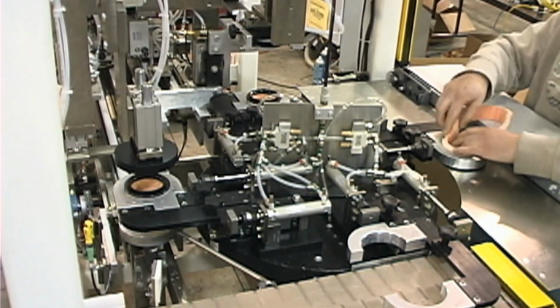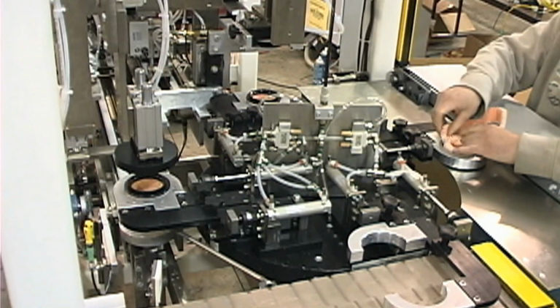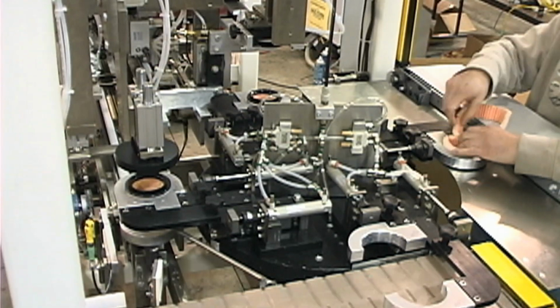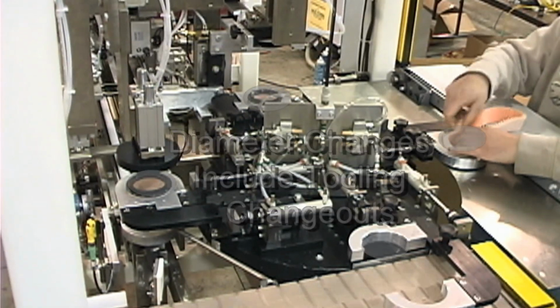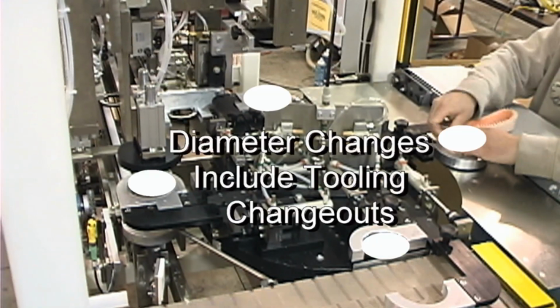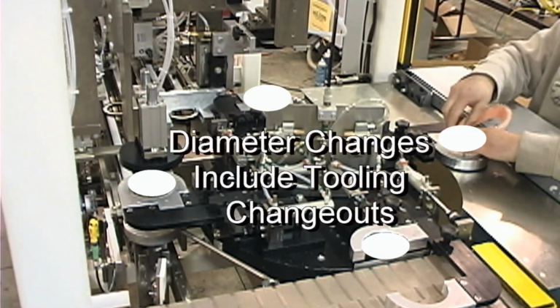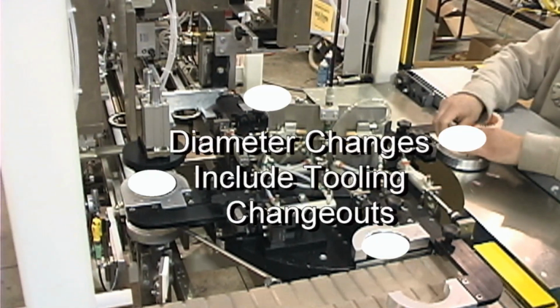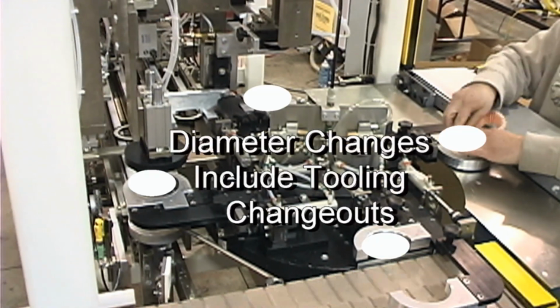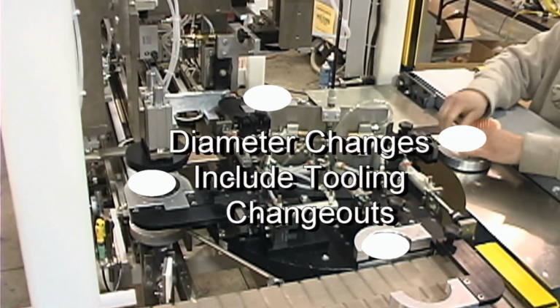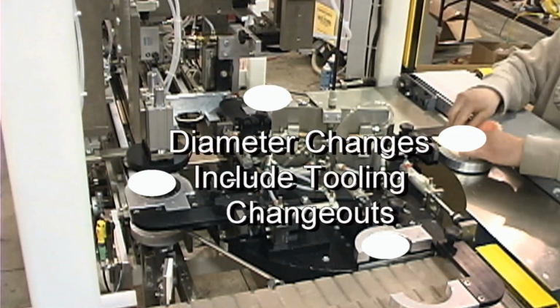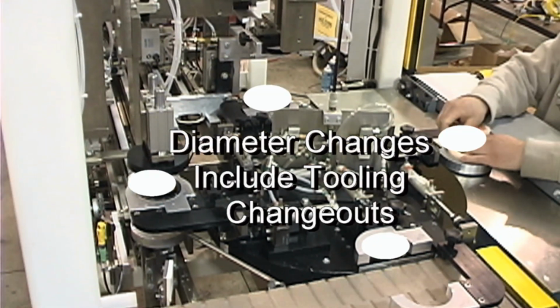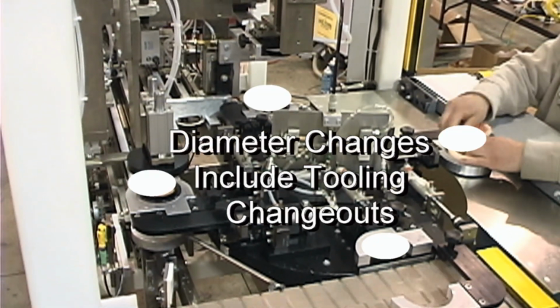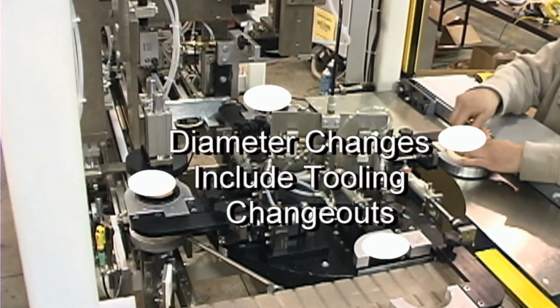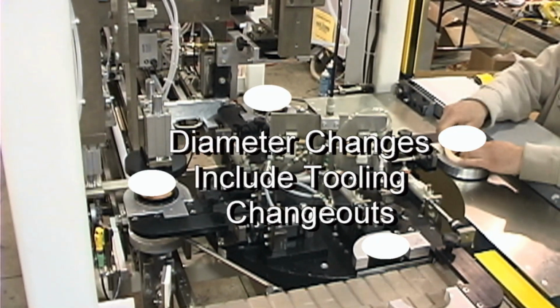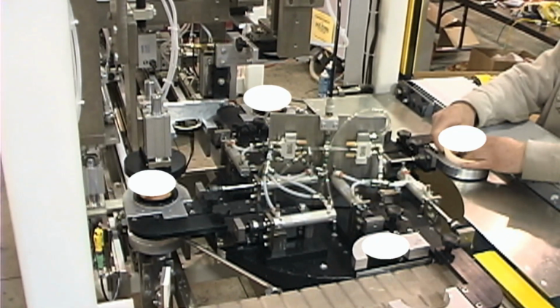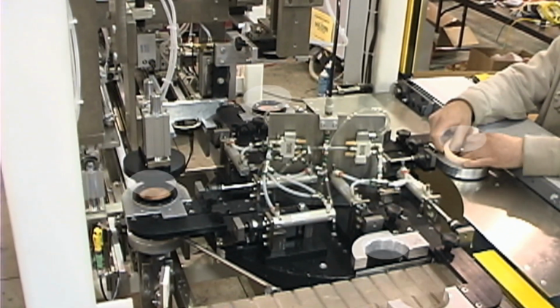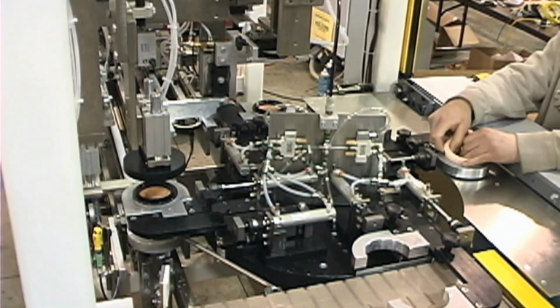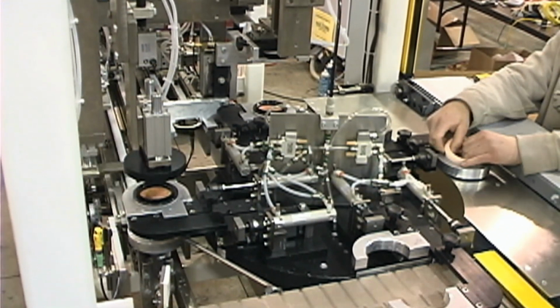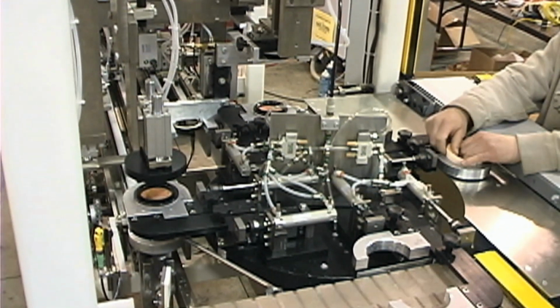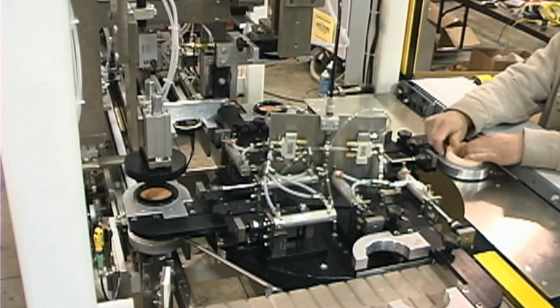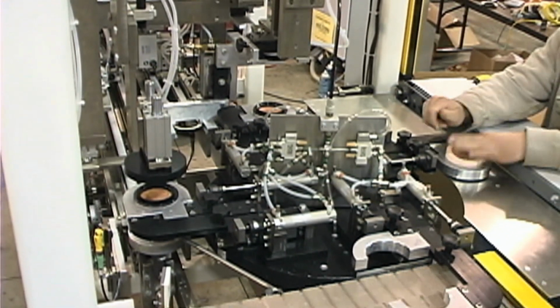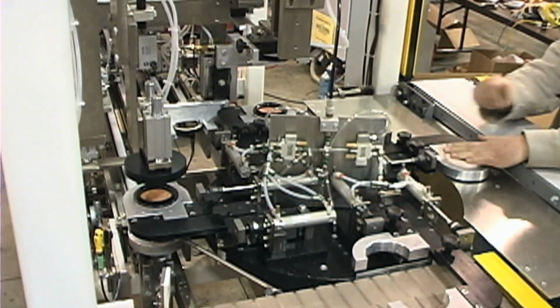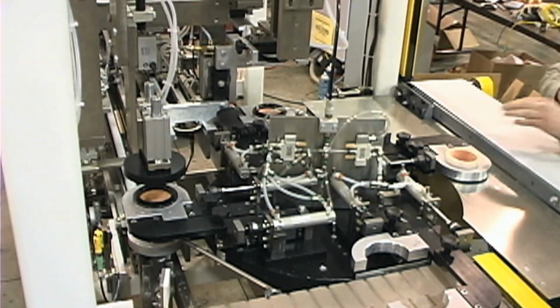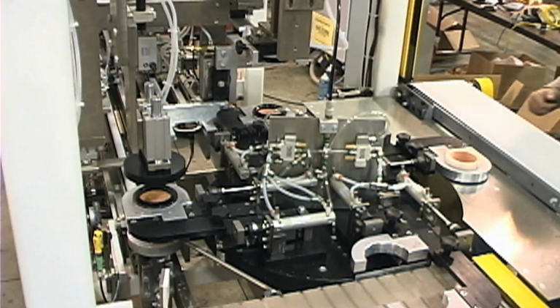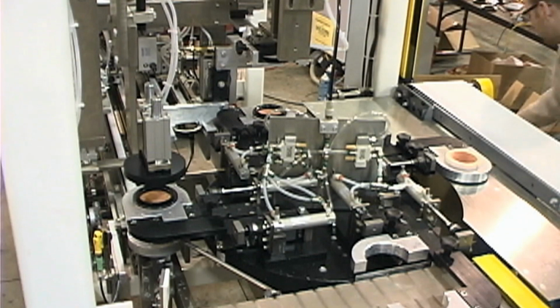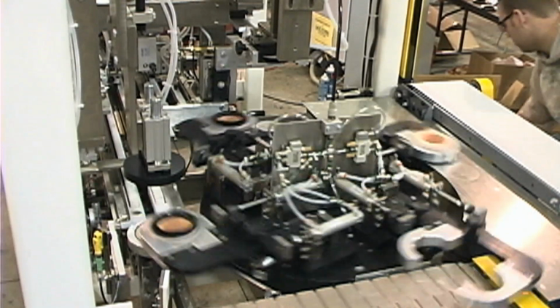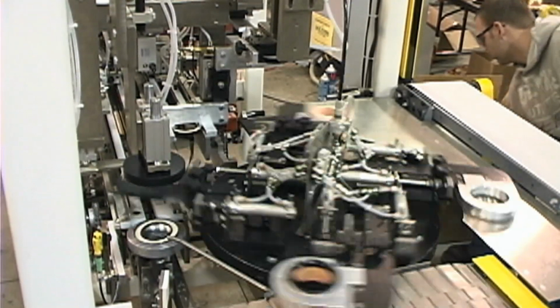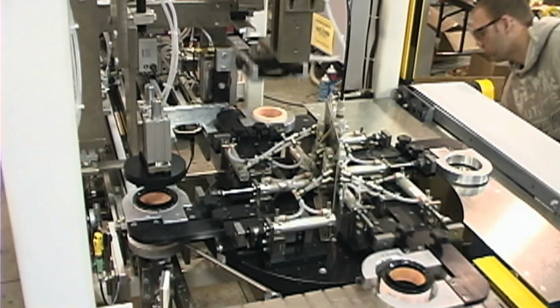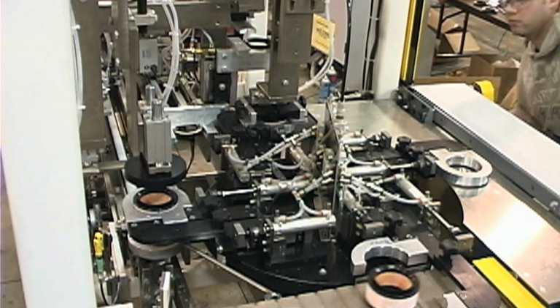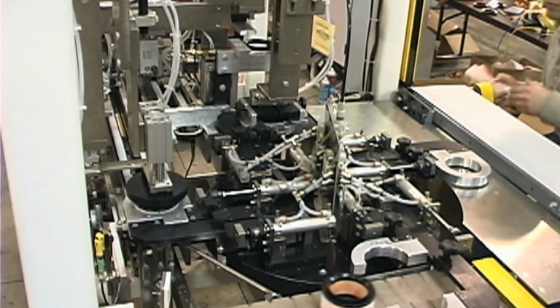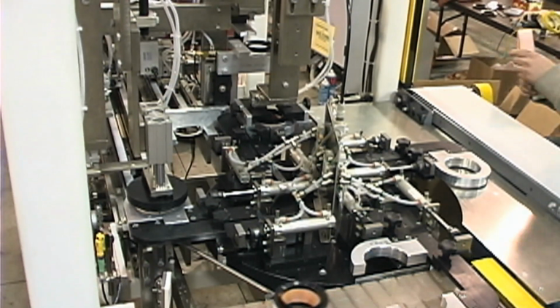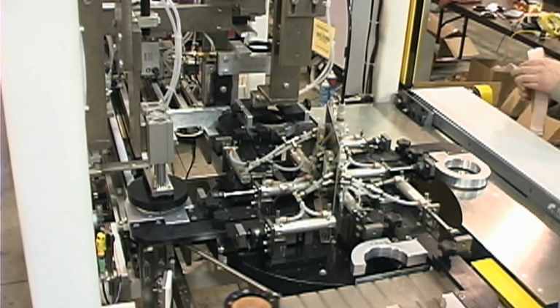Filters with varying diameters can be accommodated with some universal features, slide adjustments, and physical tooling changes.